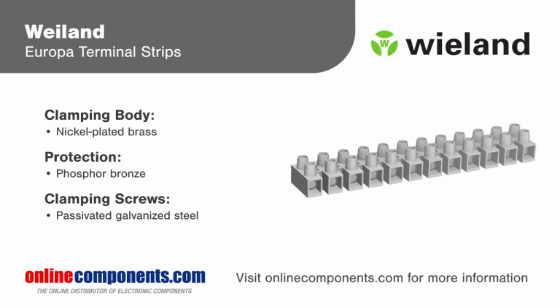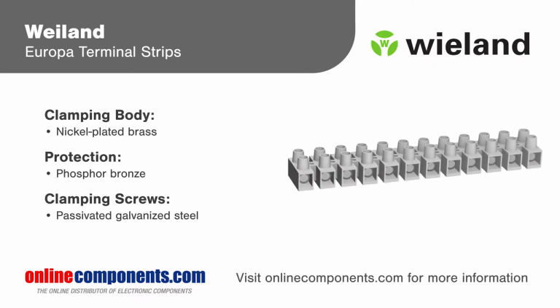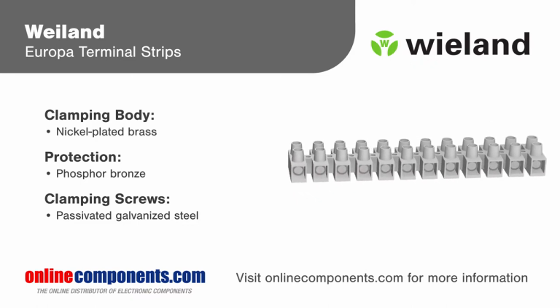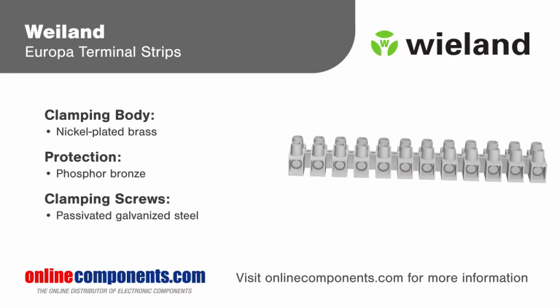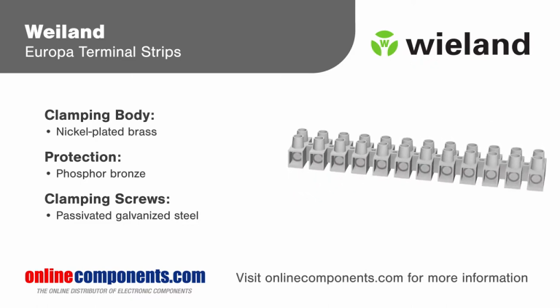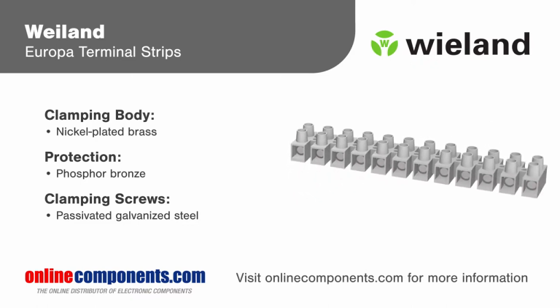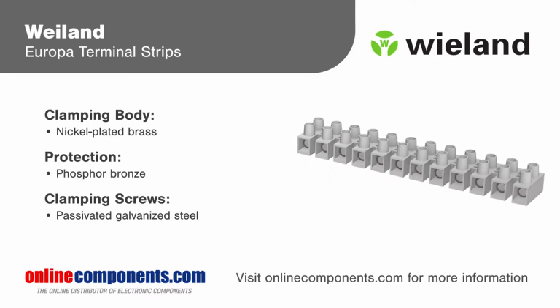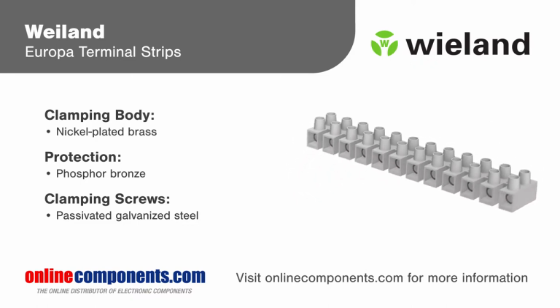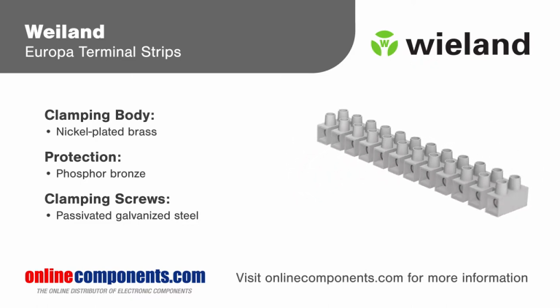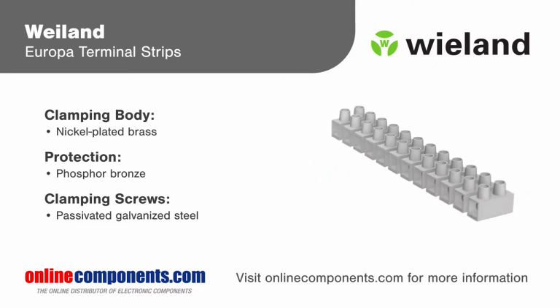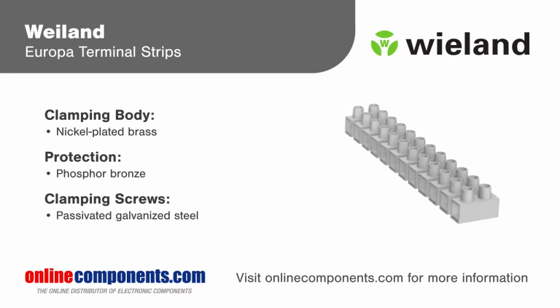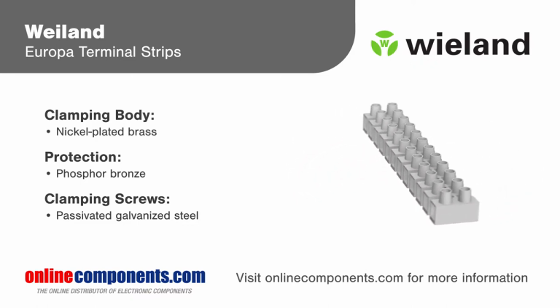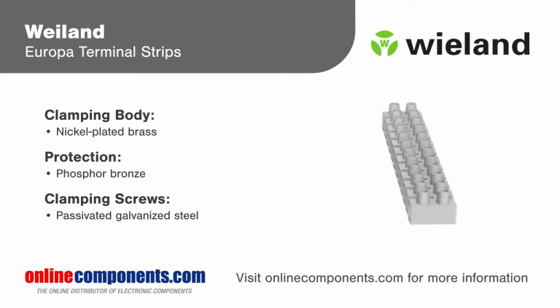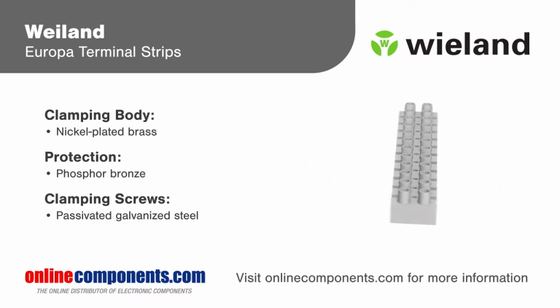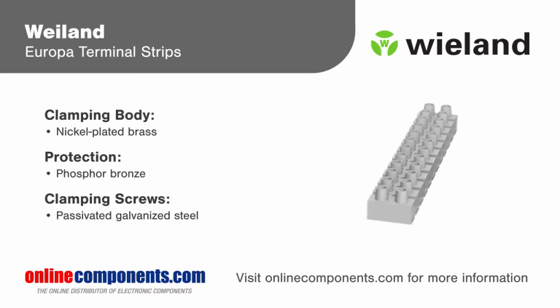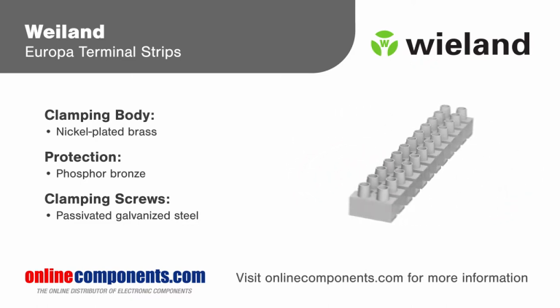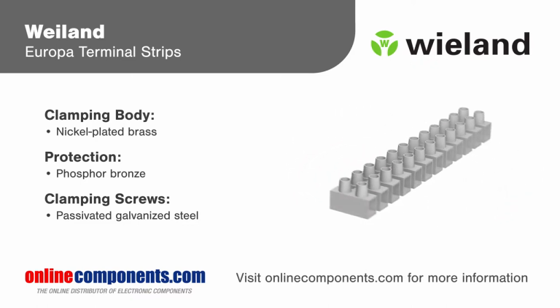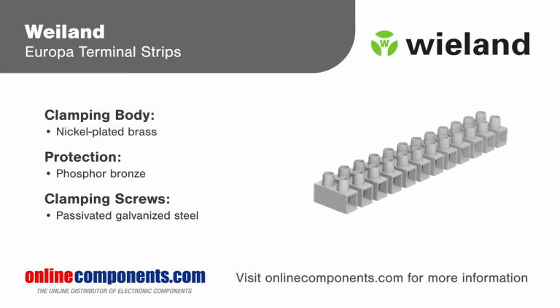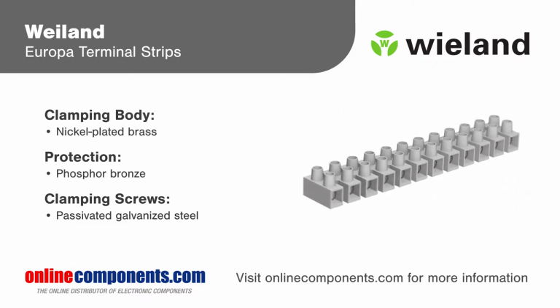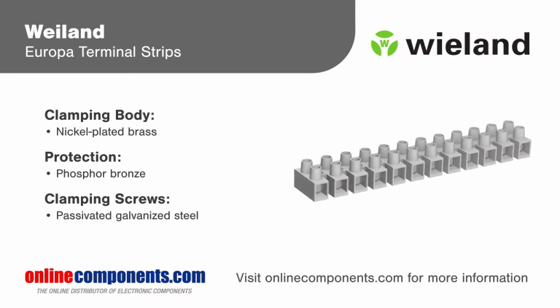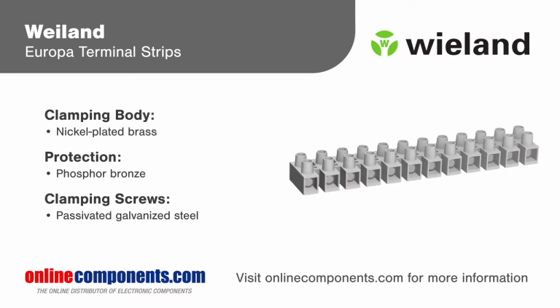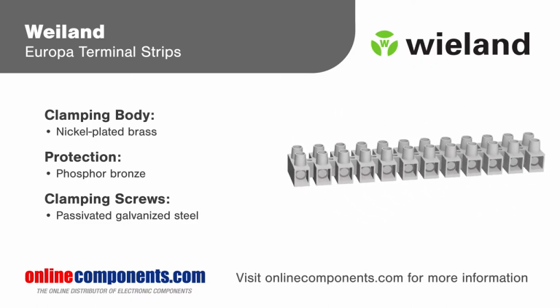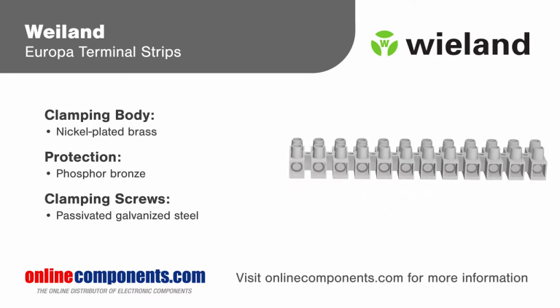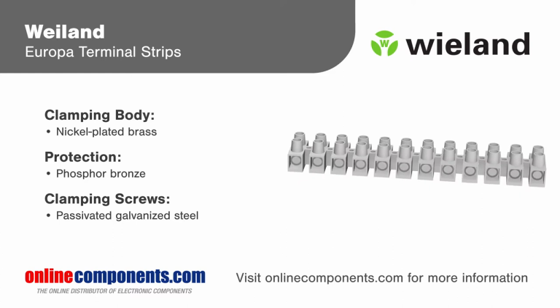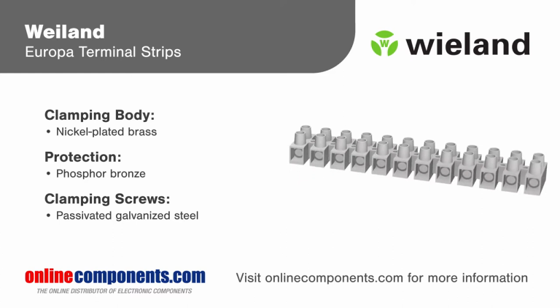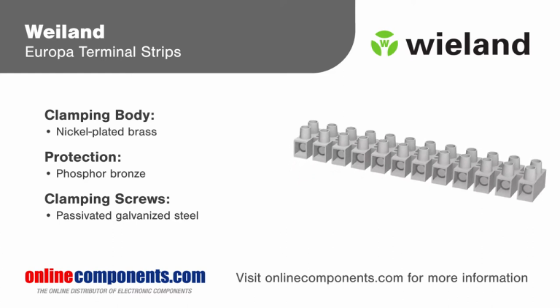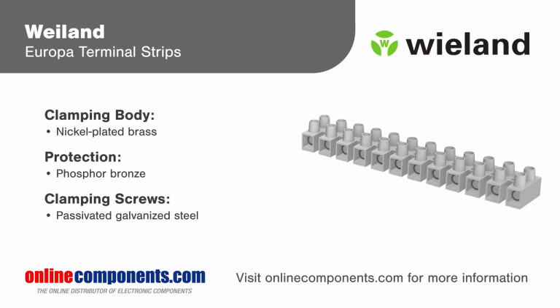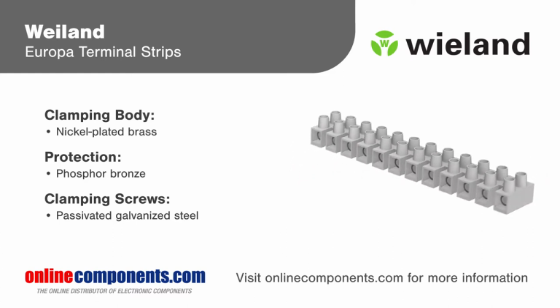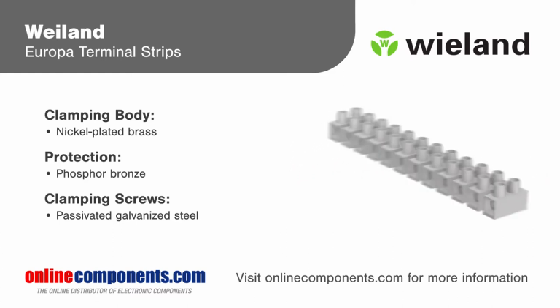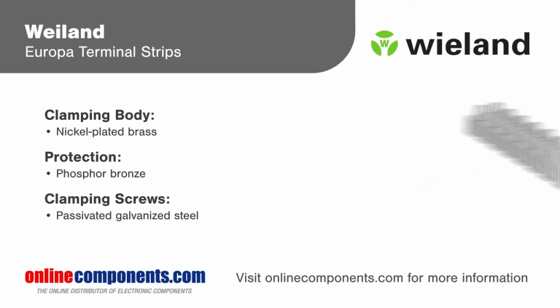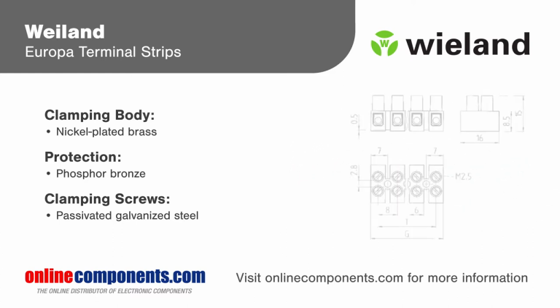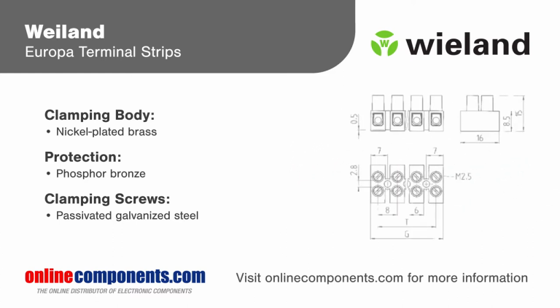Optional wire protection guards inside the clamping body prevent the wire from being damaged by the screw, and all parts are captive to the insulating housing.